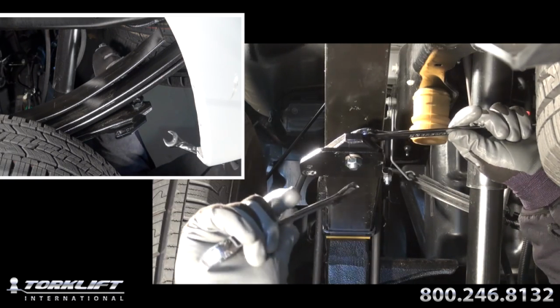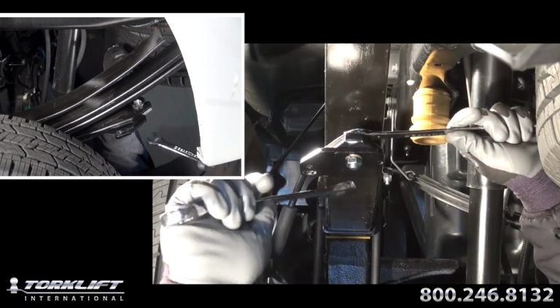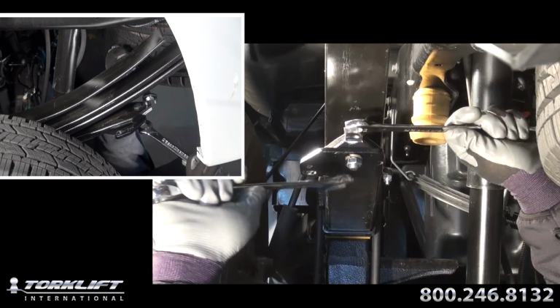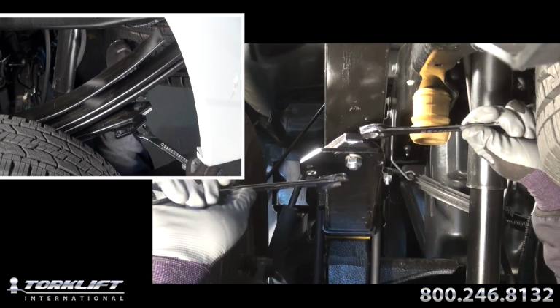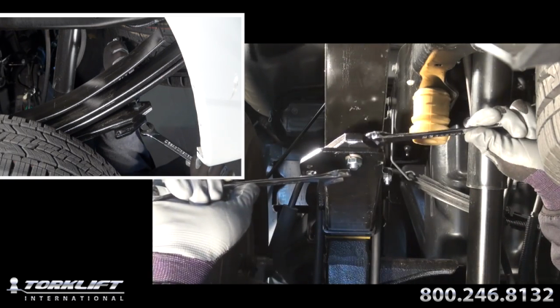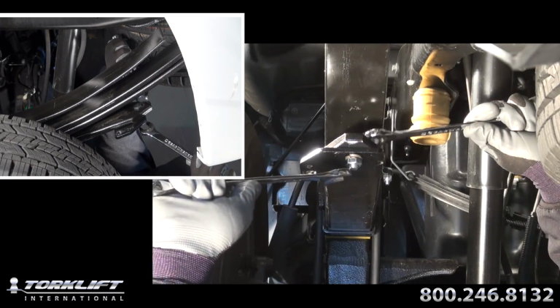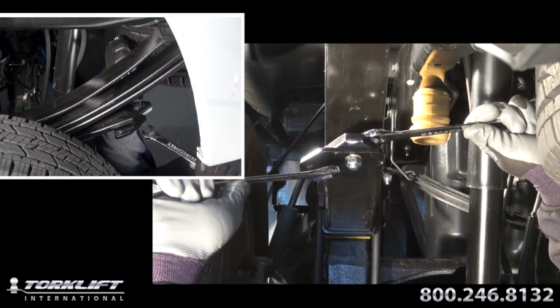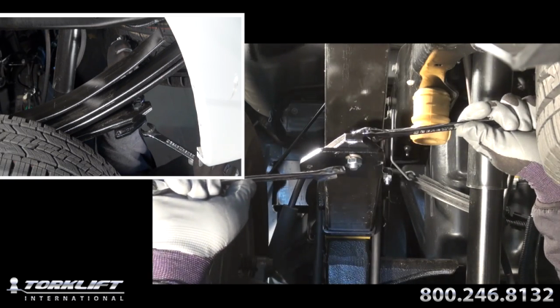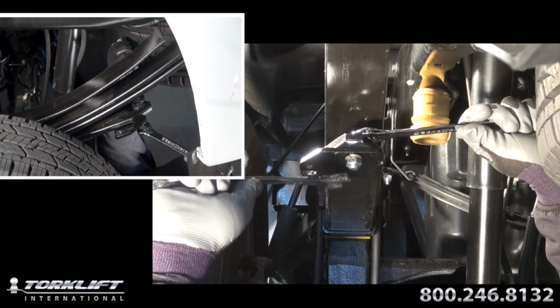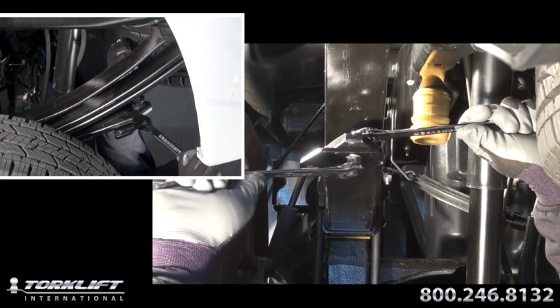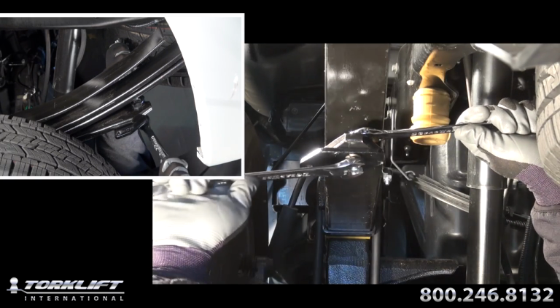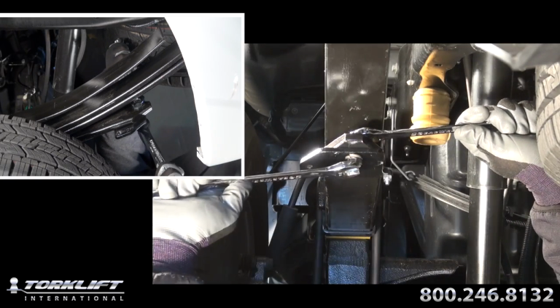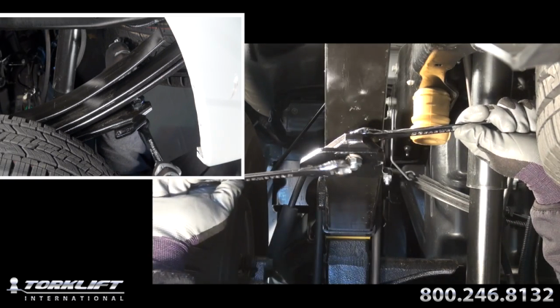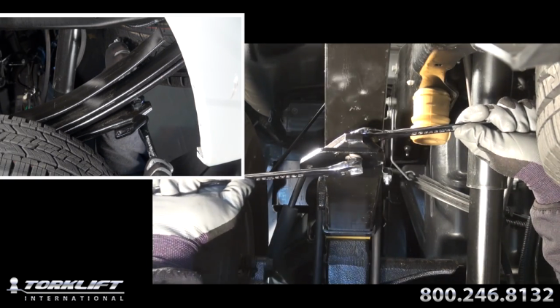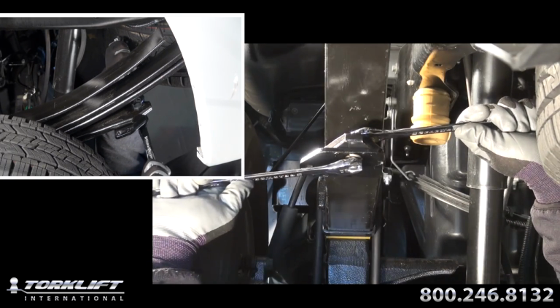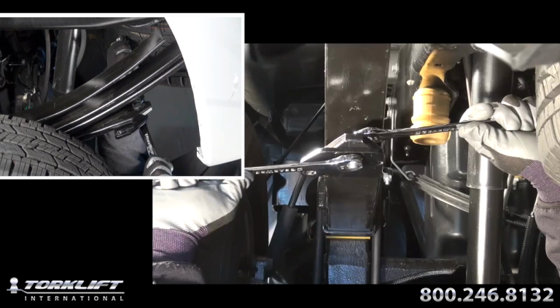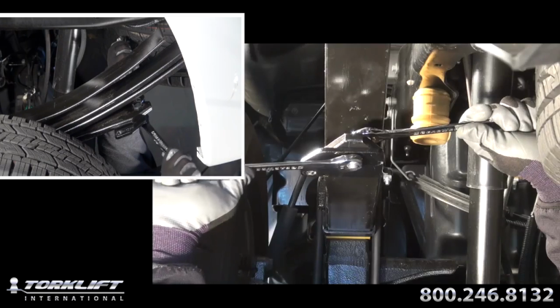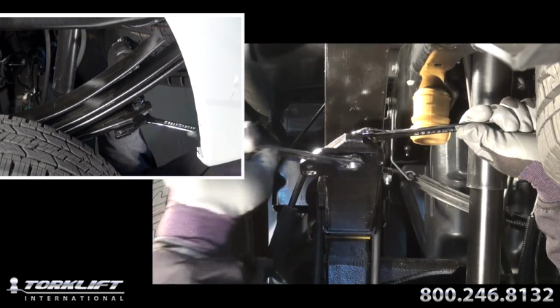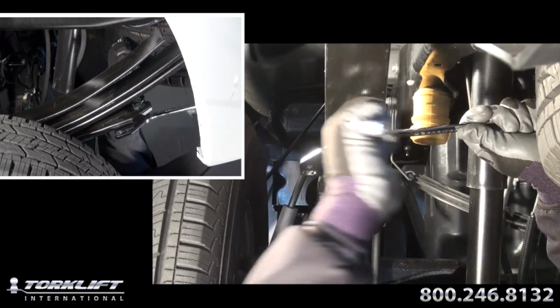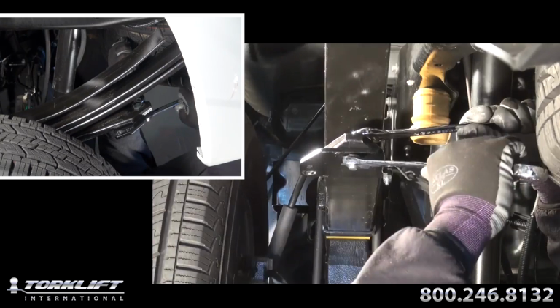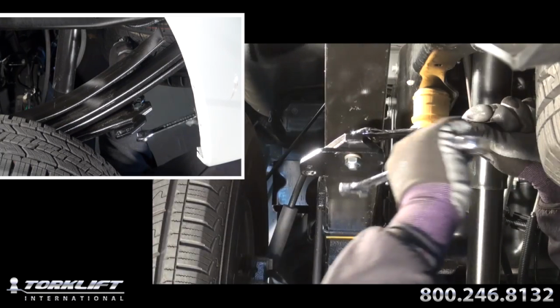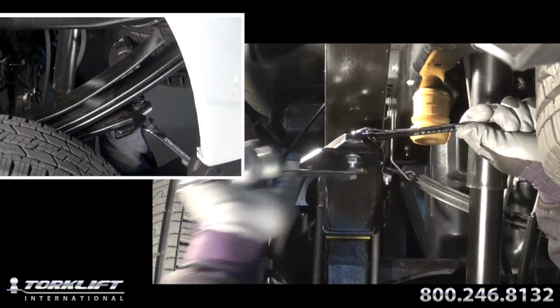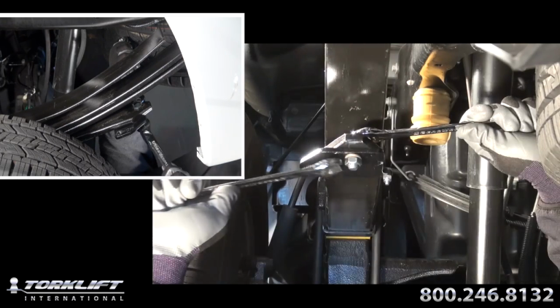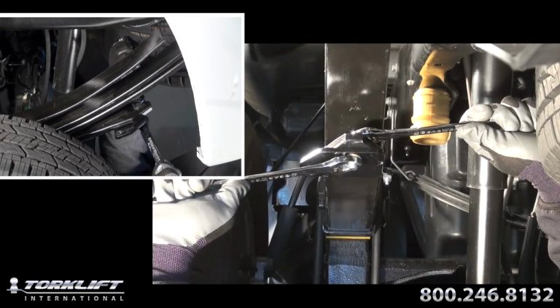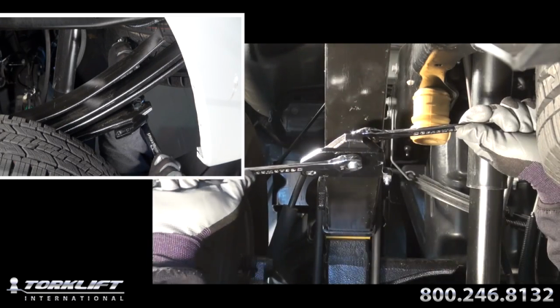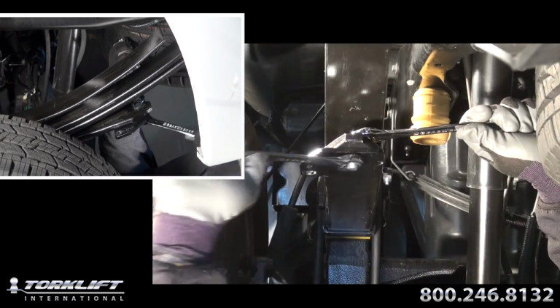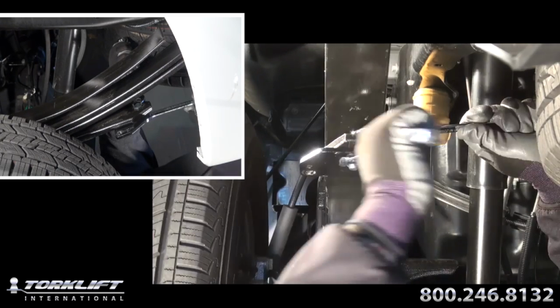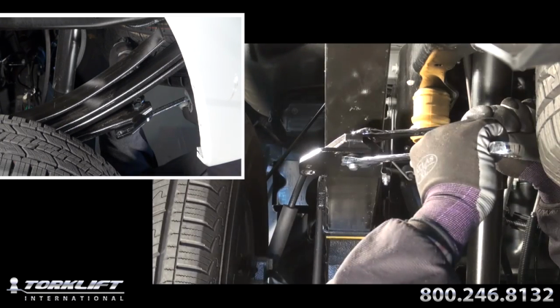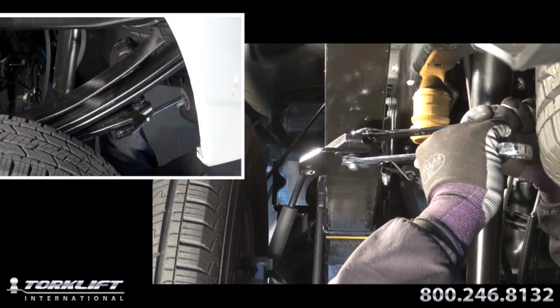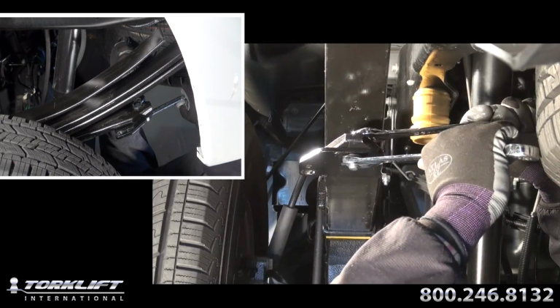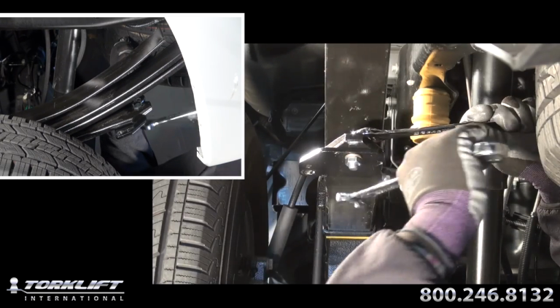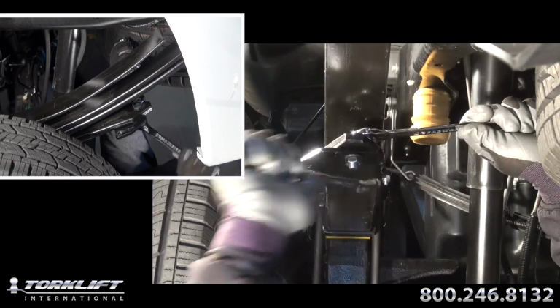Repeat on all four overloads. To ease this installation, you may need to raise the rear of your truck using a floor jack. This will give you more room between your overload and the spring pack.